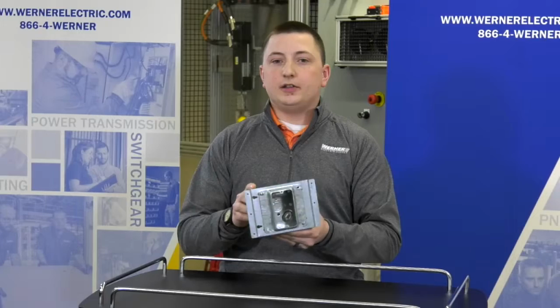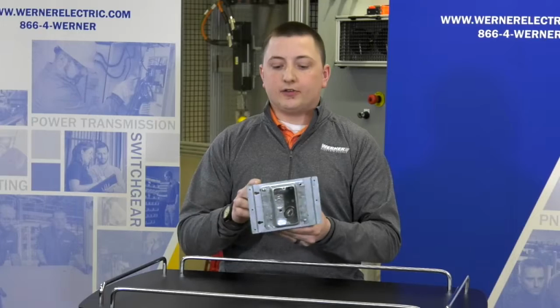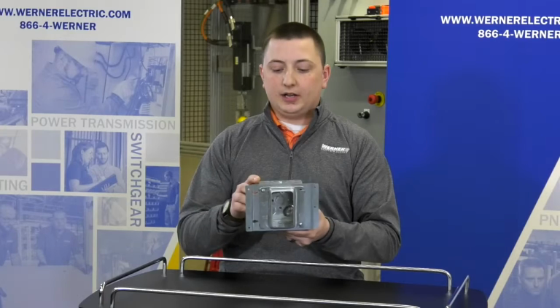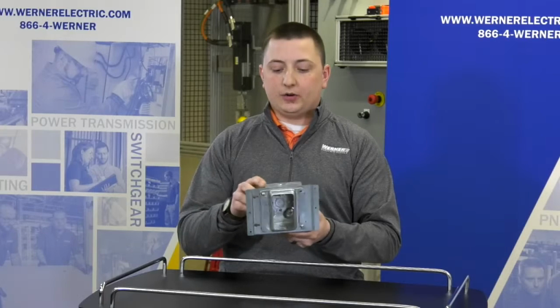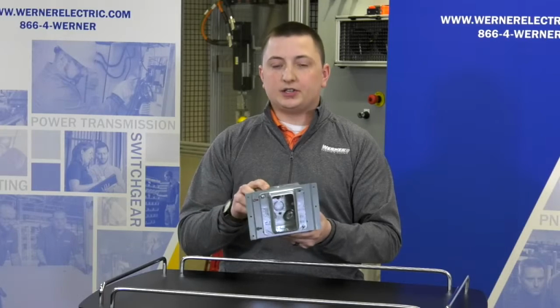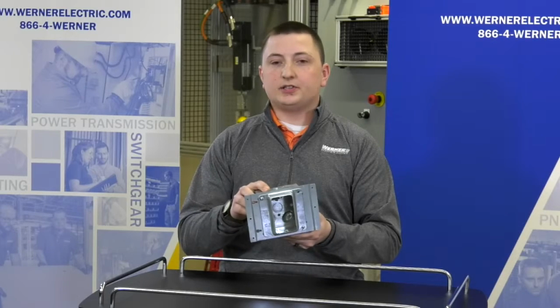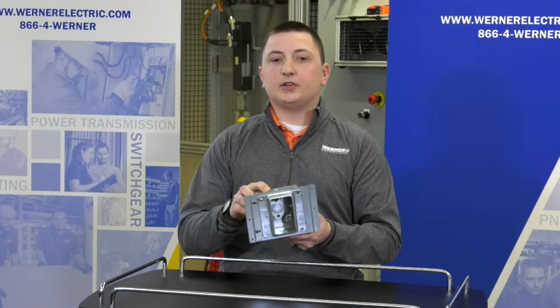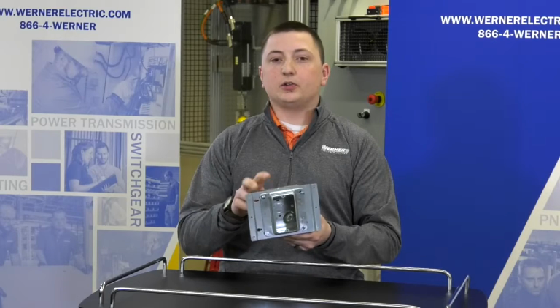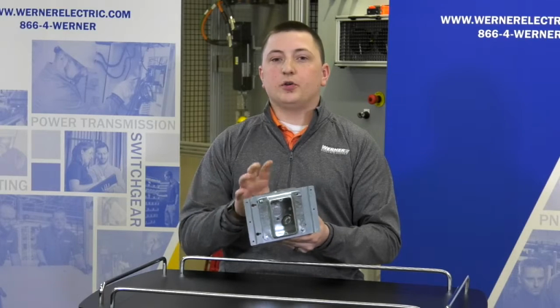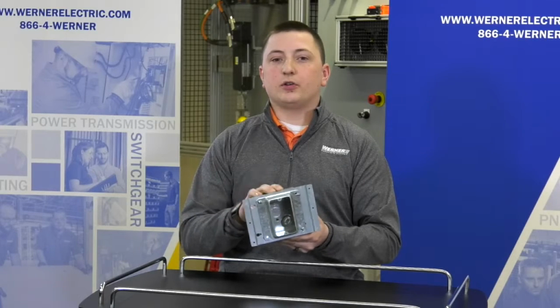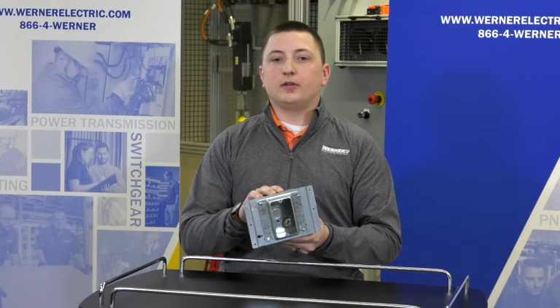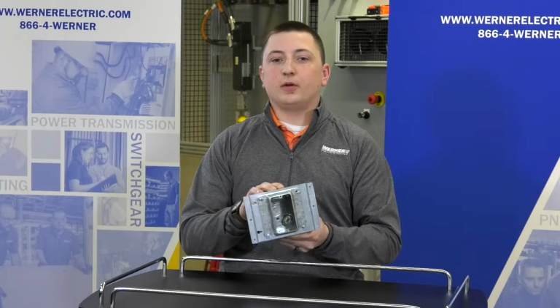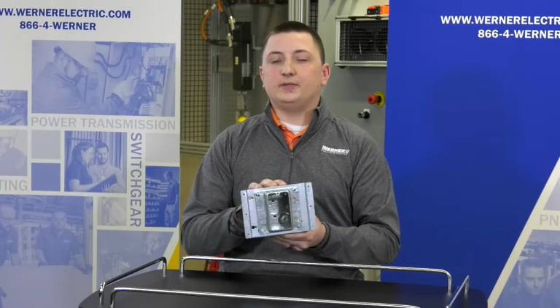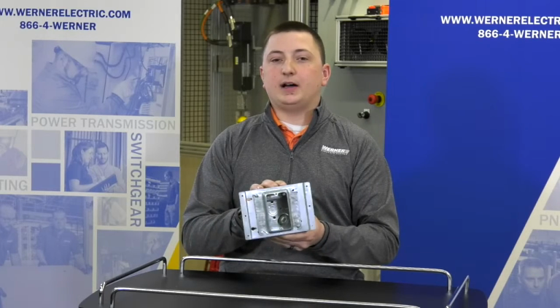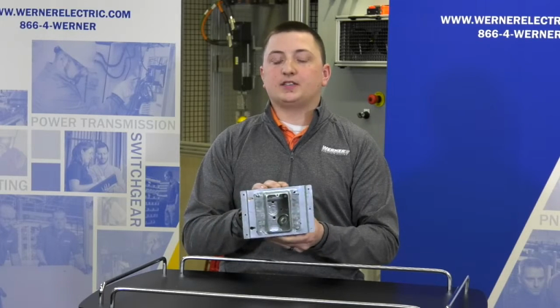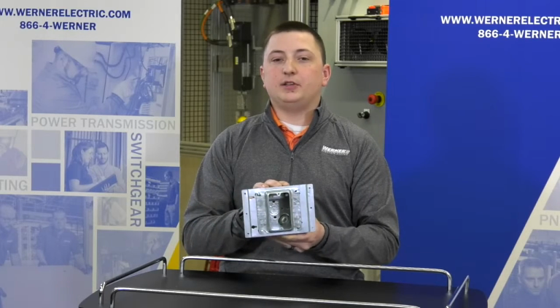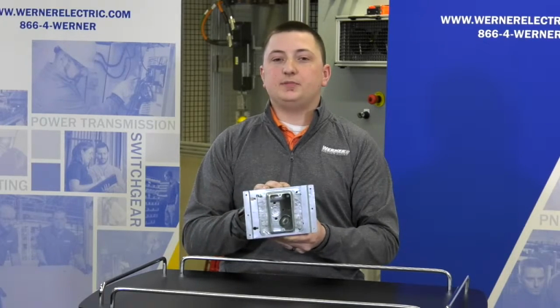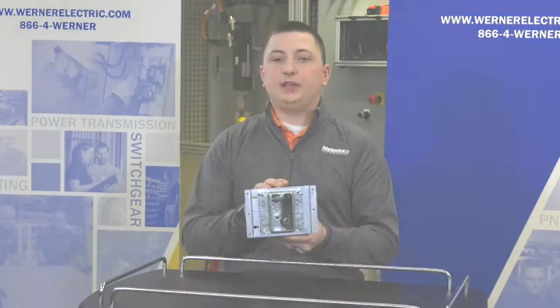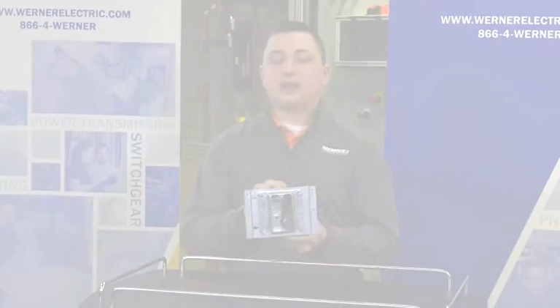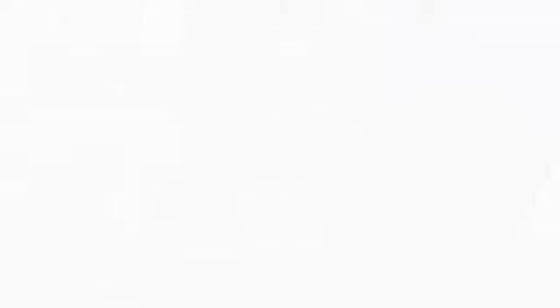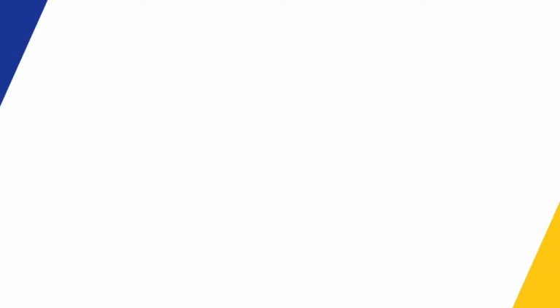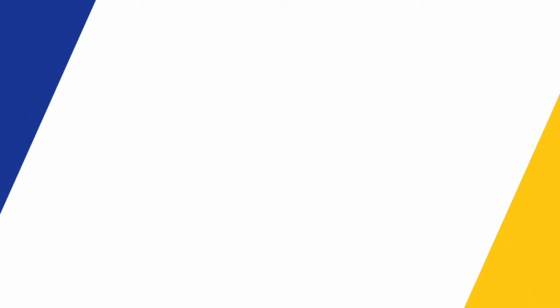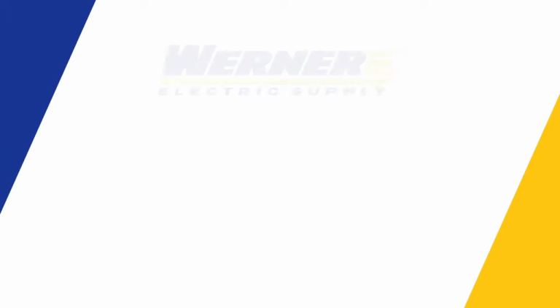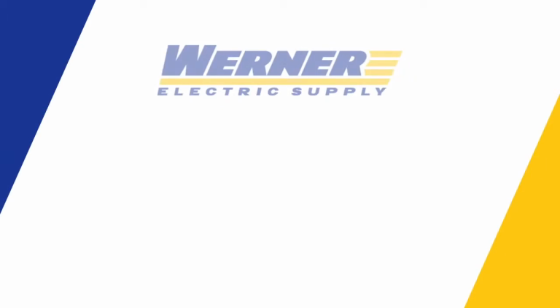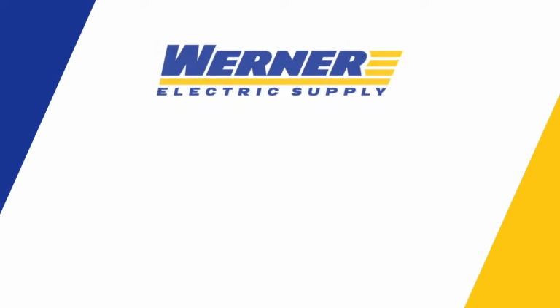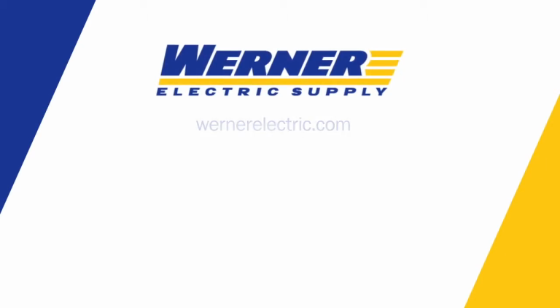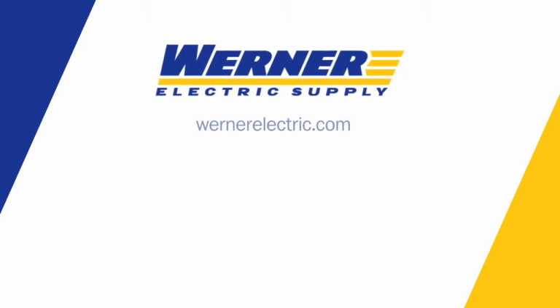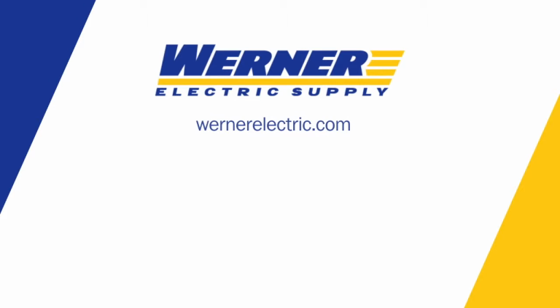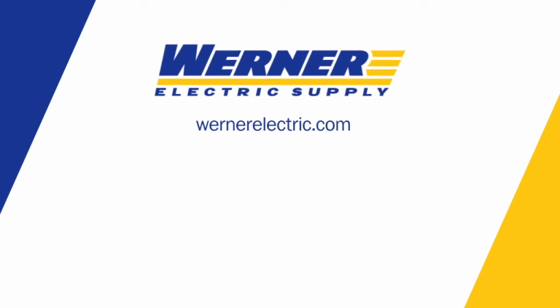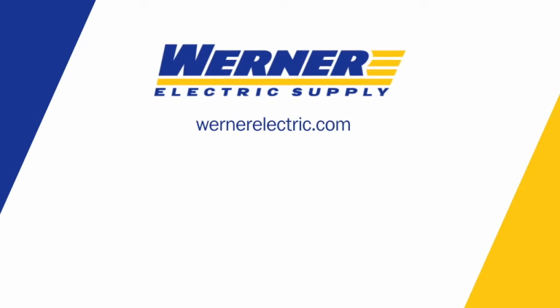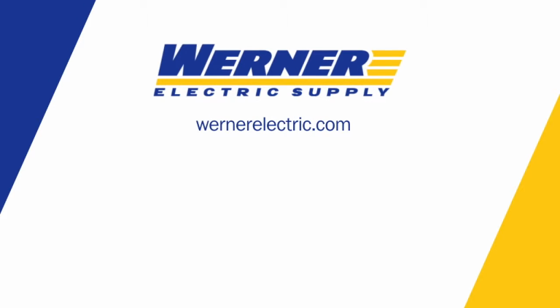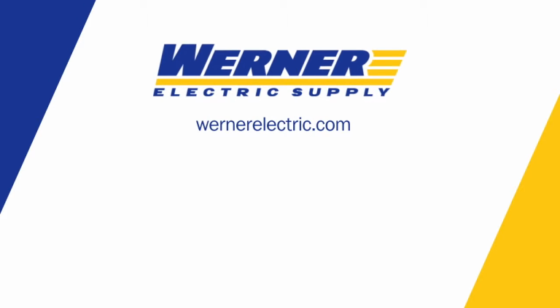For any questions or to order one of these box assemblies, please contact your local Warner Electric Account Manager.